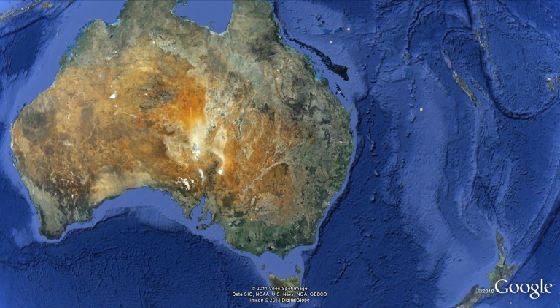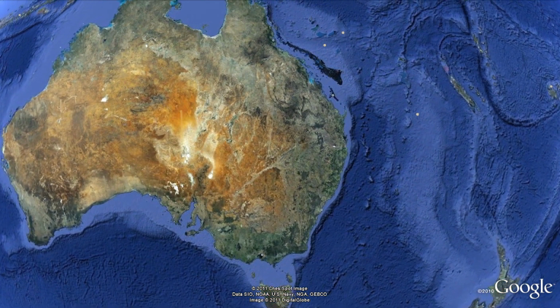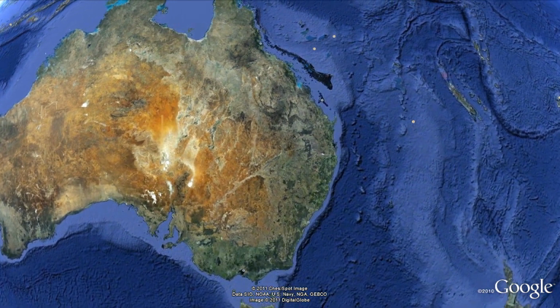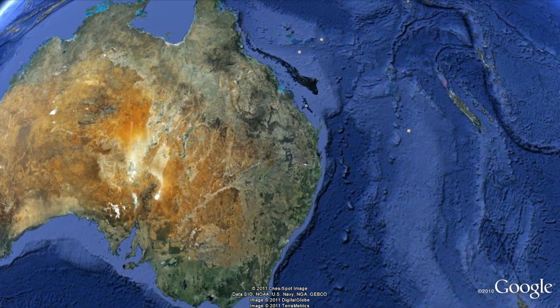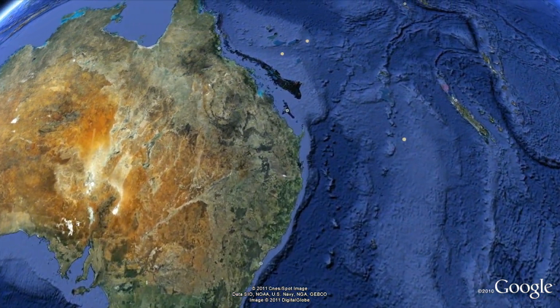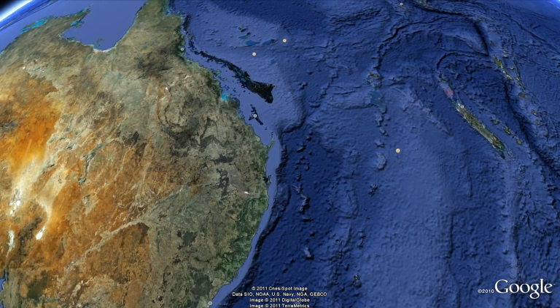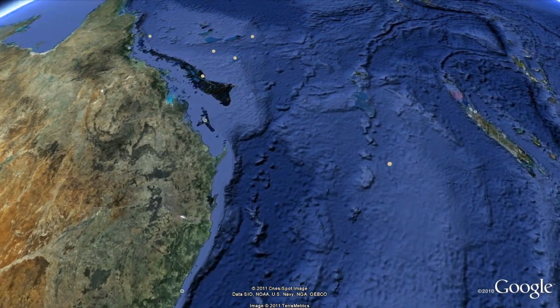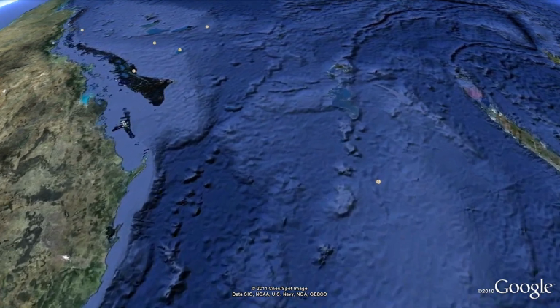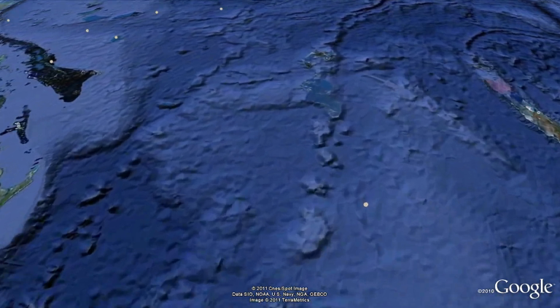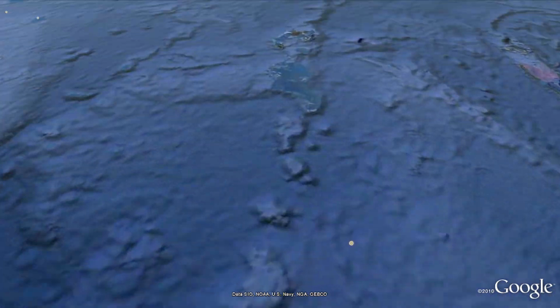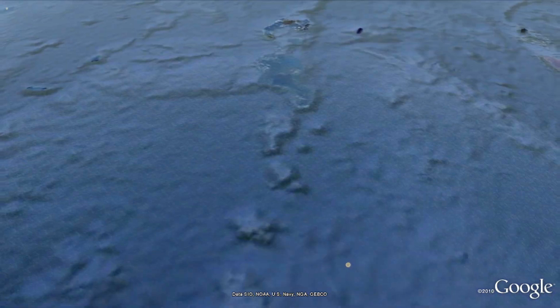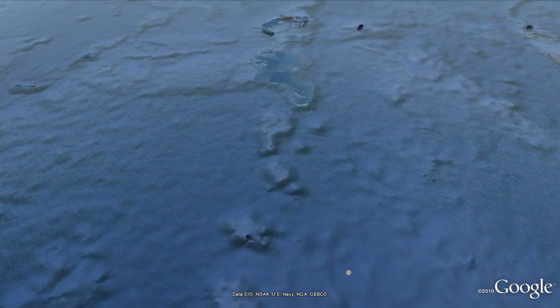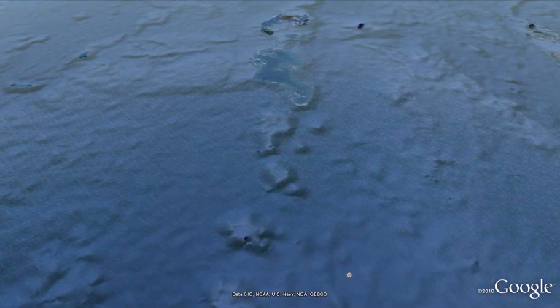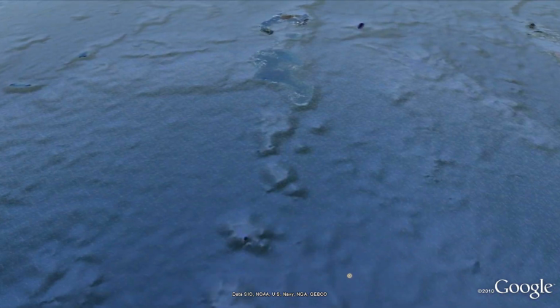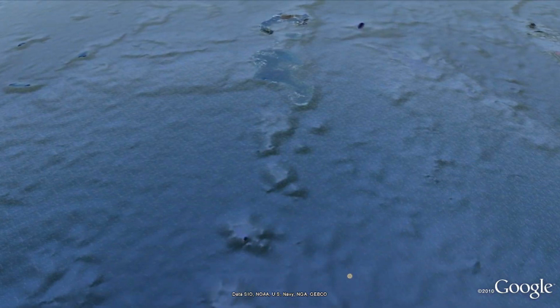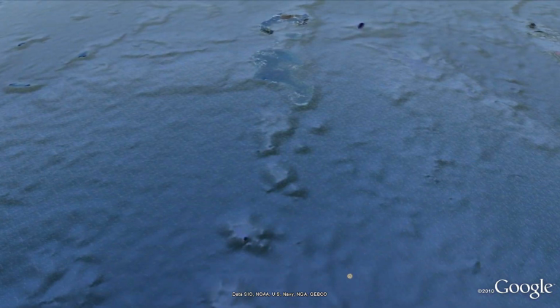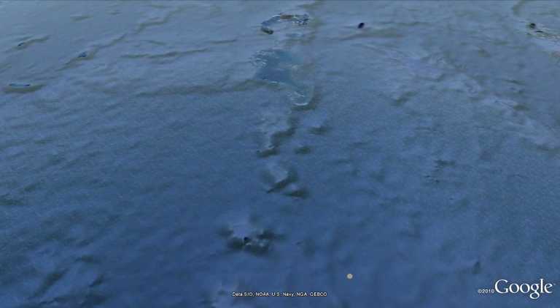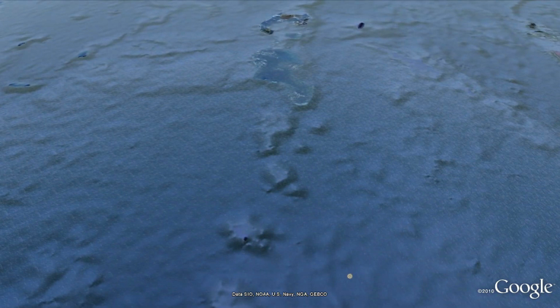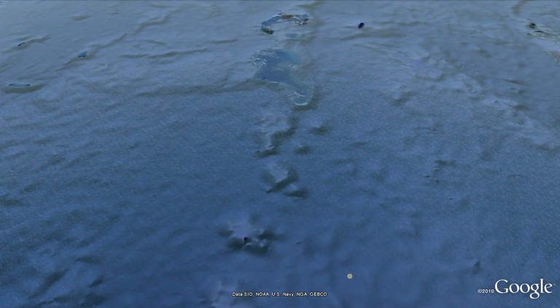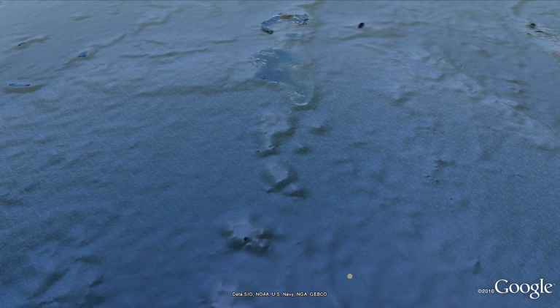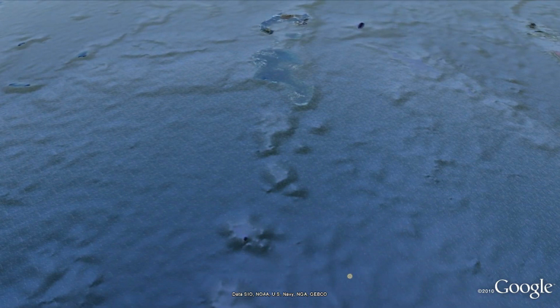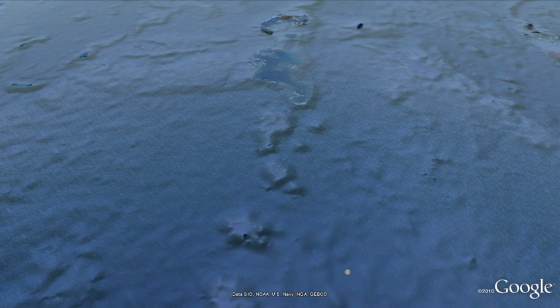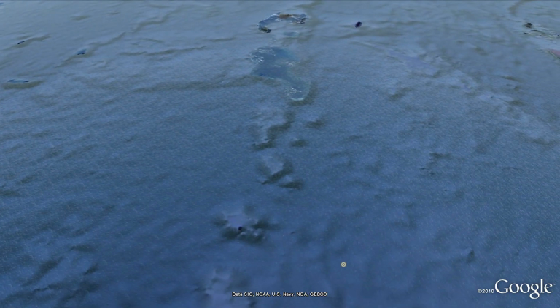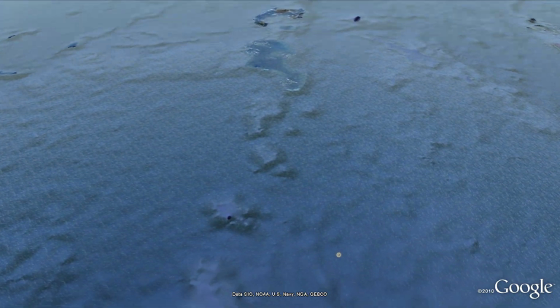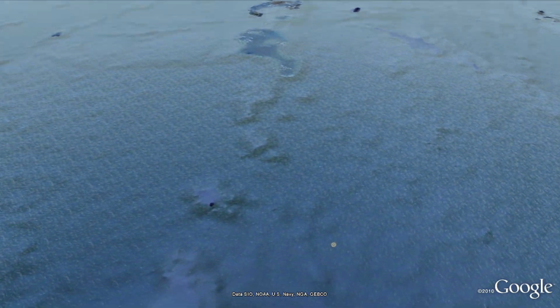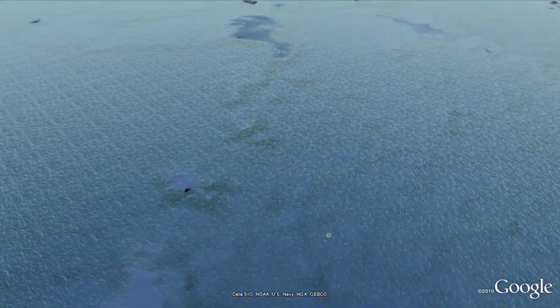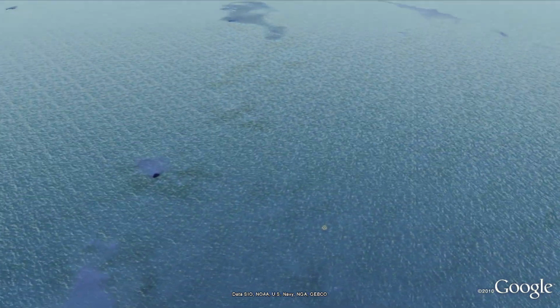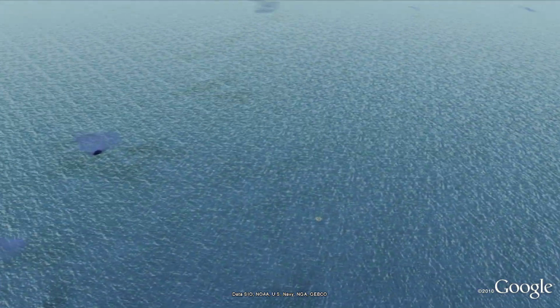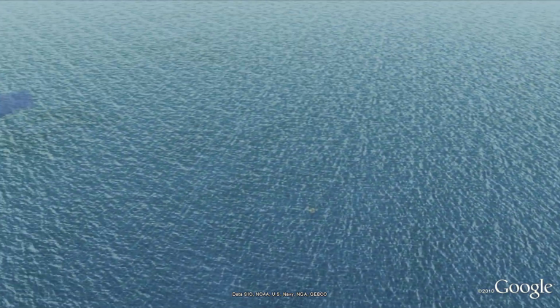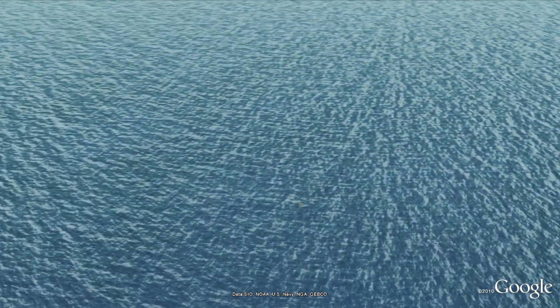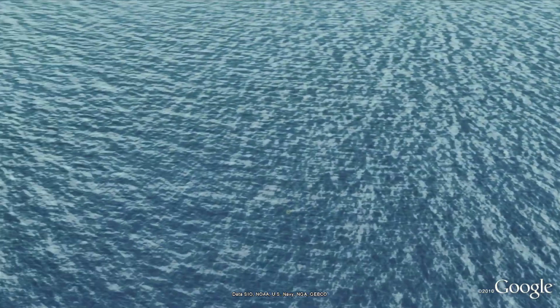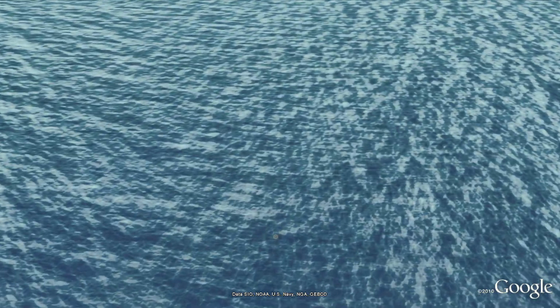Next we travel to the Coral Sea, east of Australia, and find out who Barry Rass is.